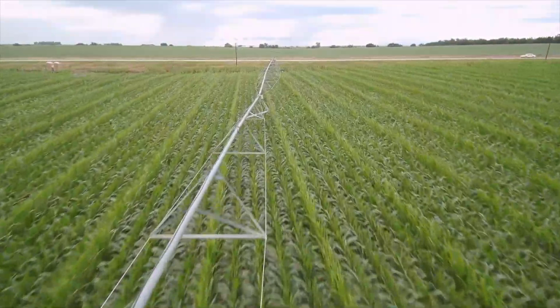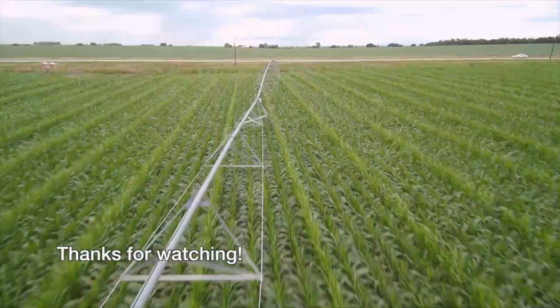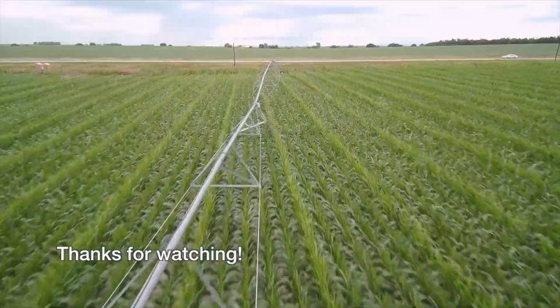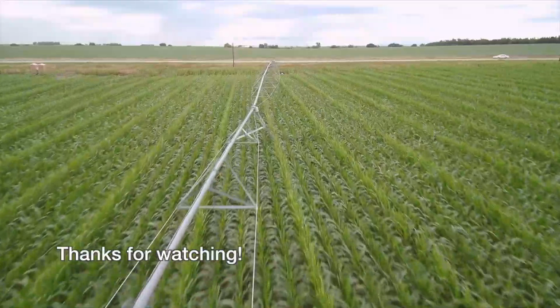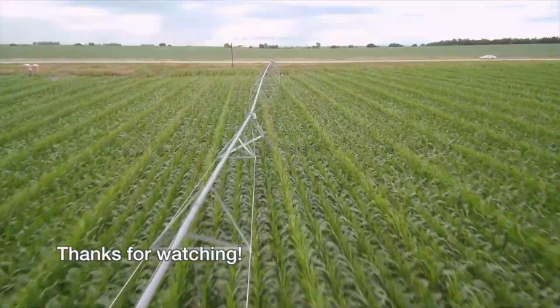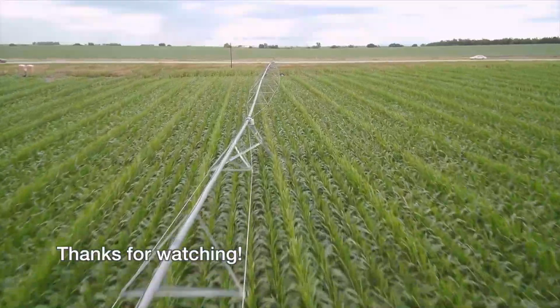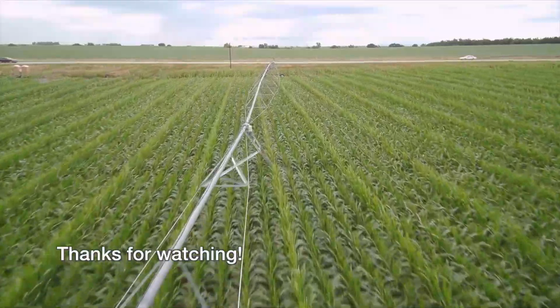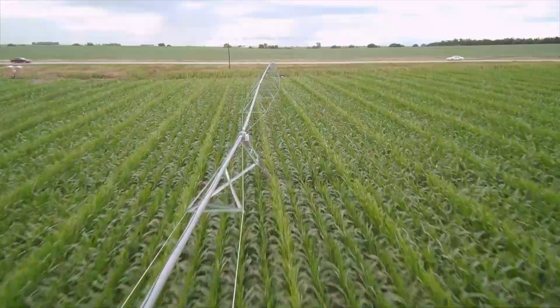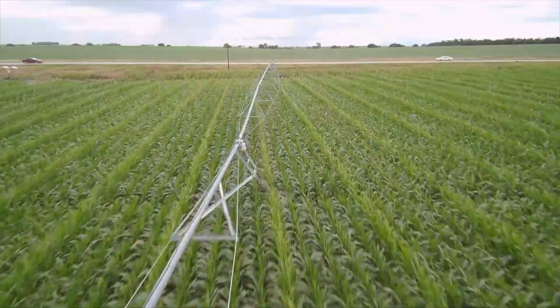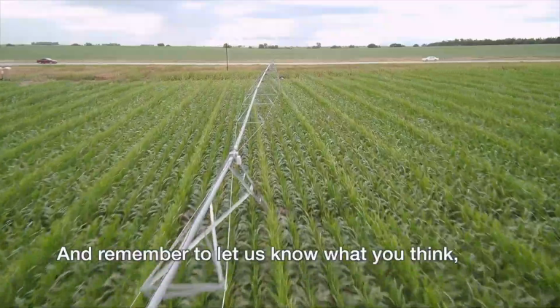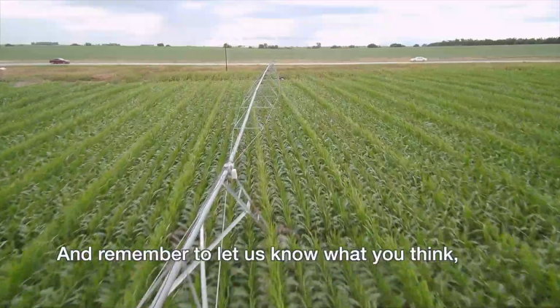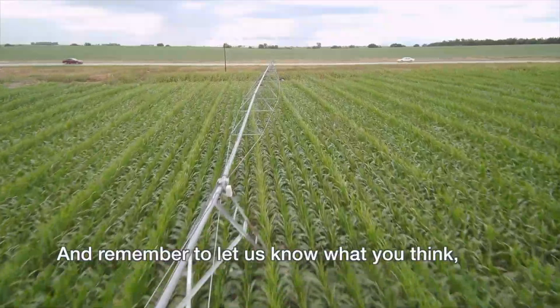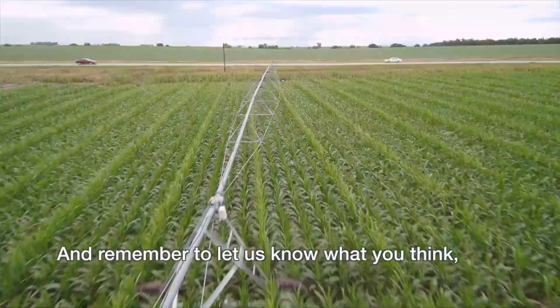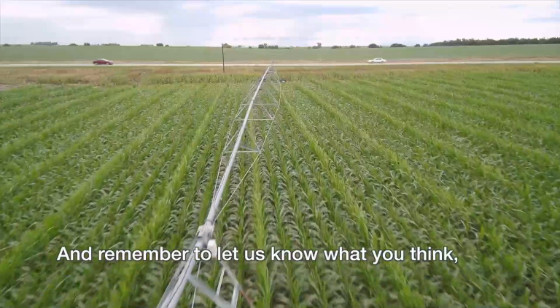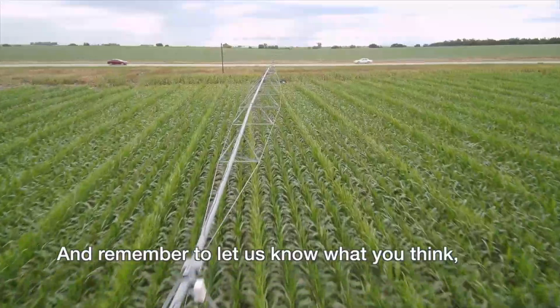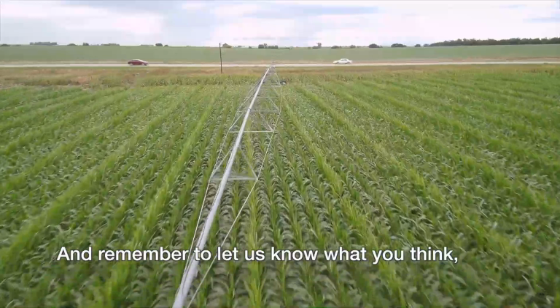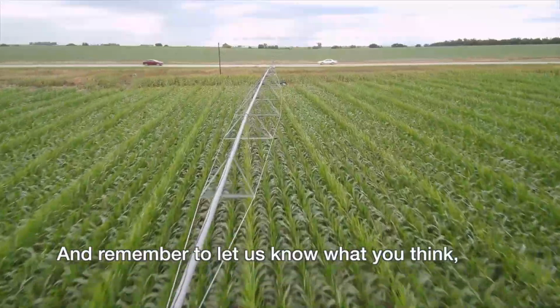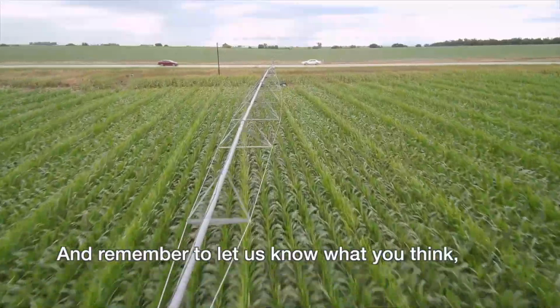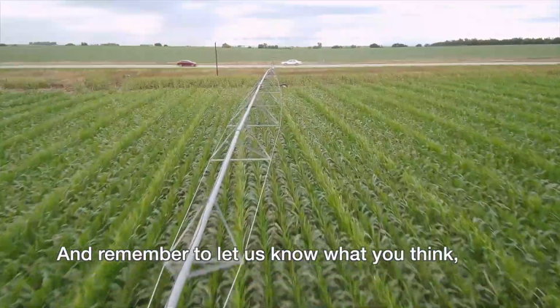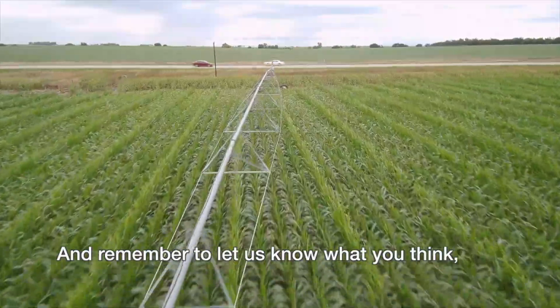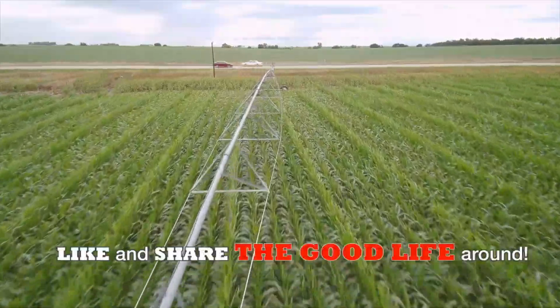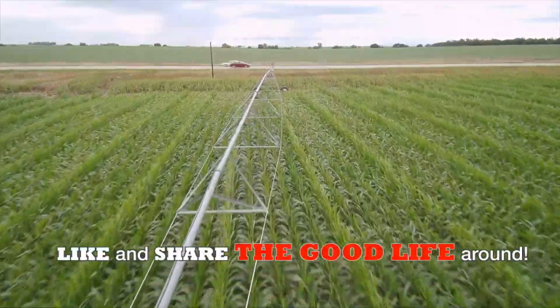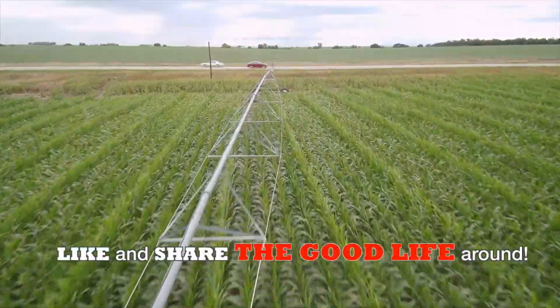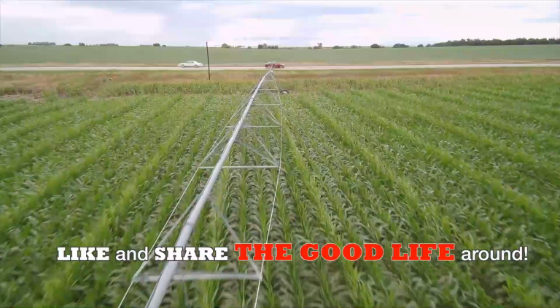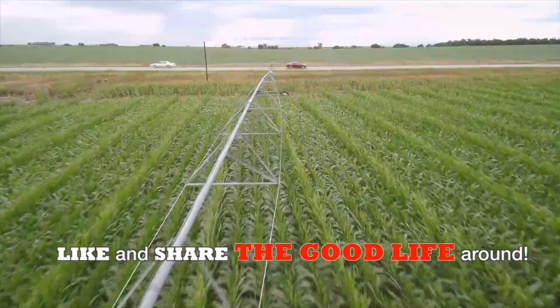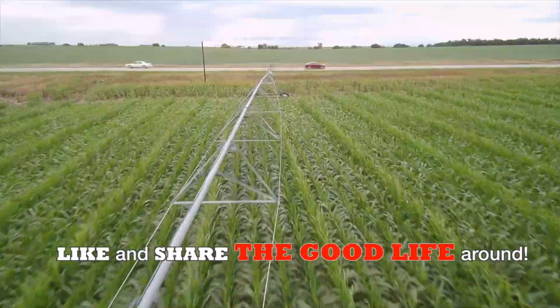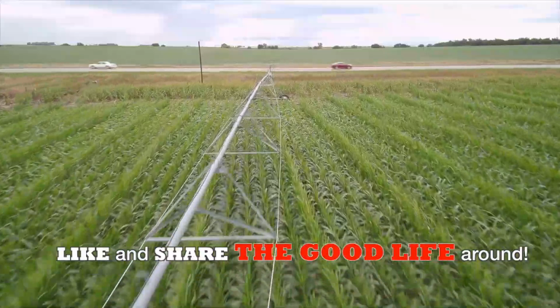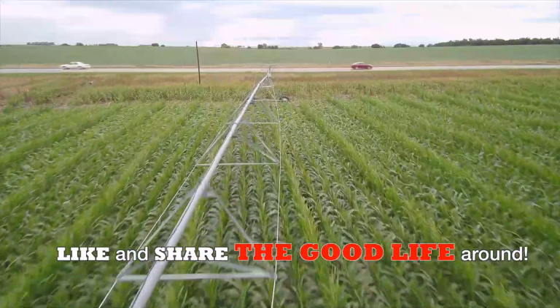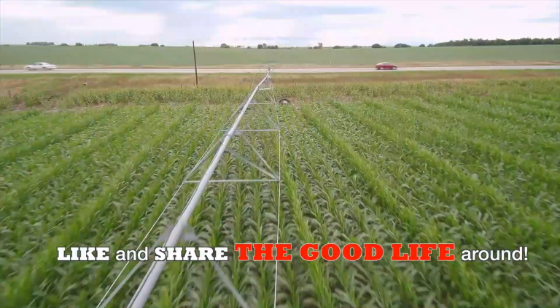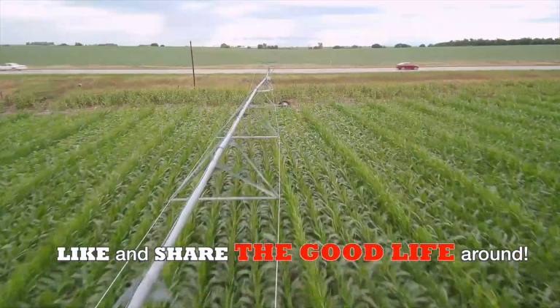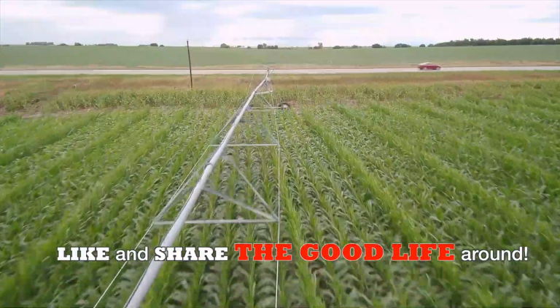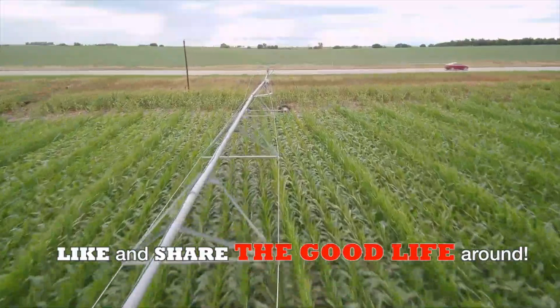Thanks for watching, and remember to let us know what you think — like and share the Good Life around.